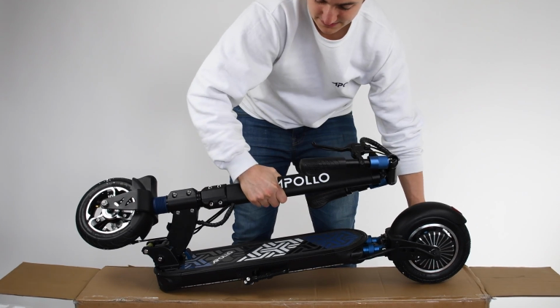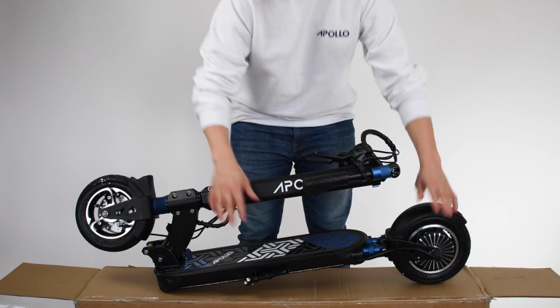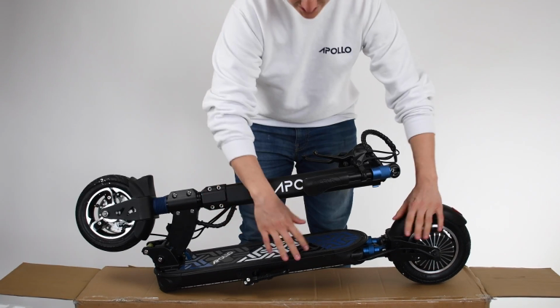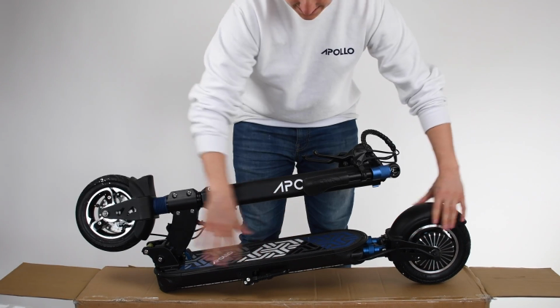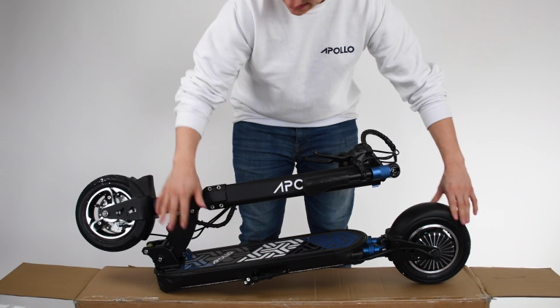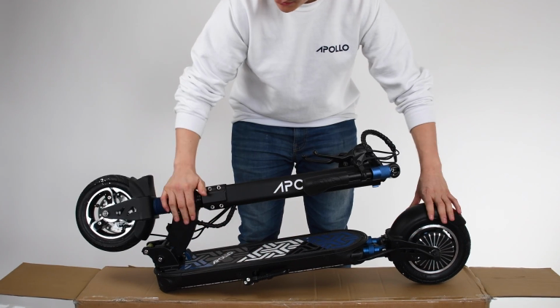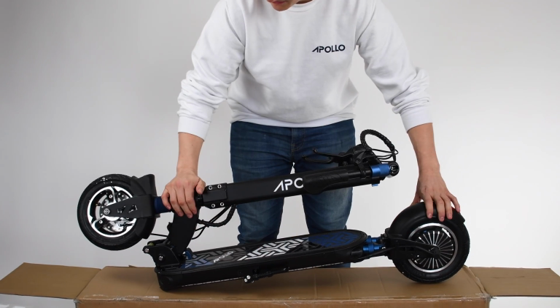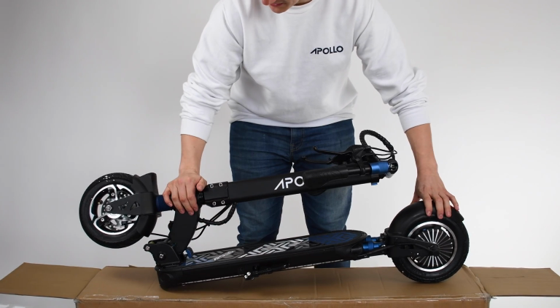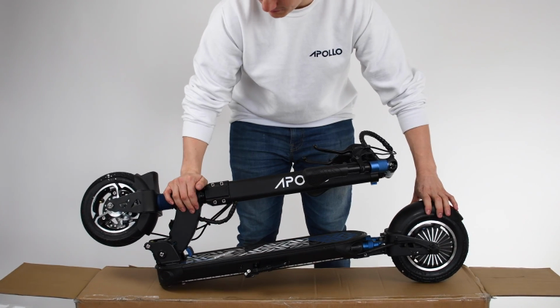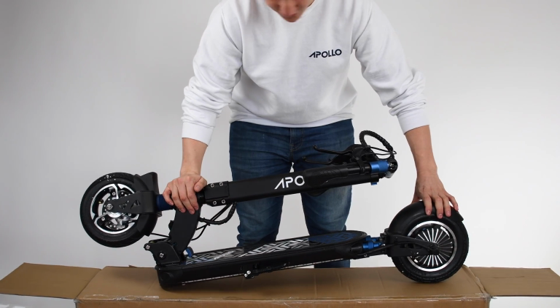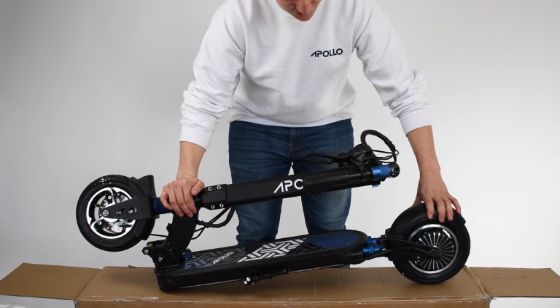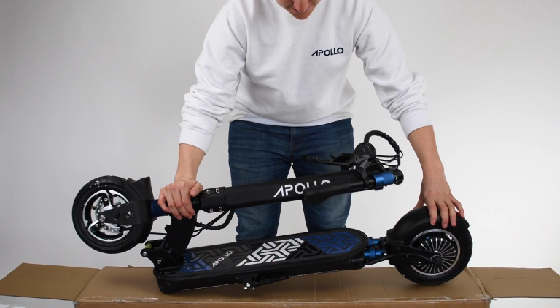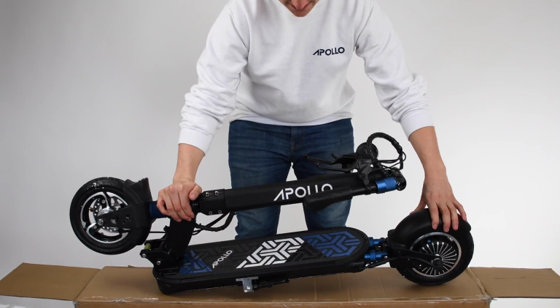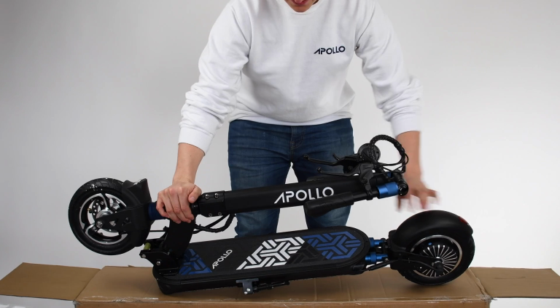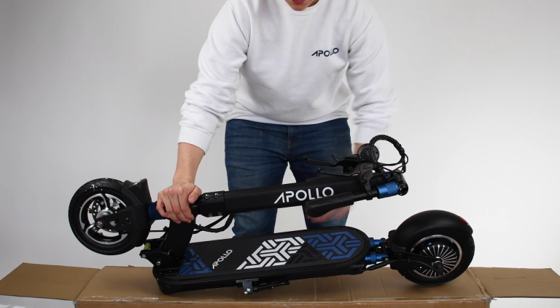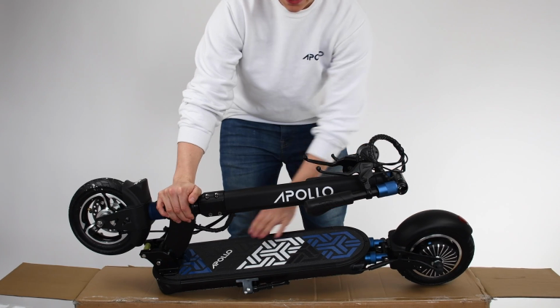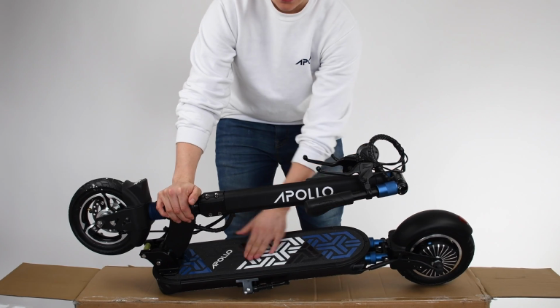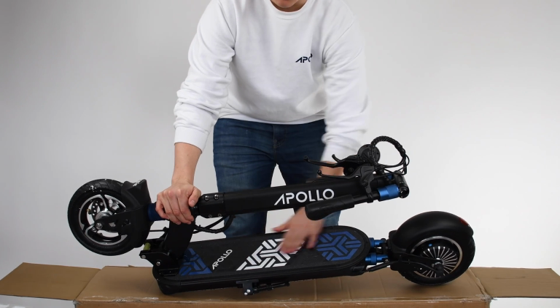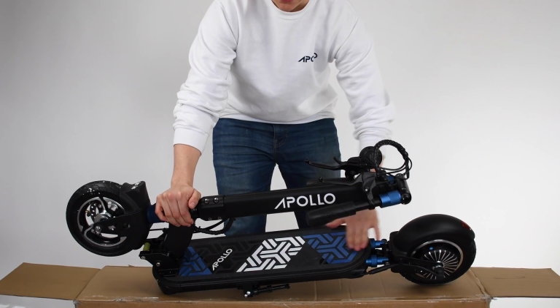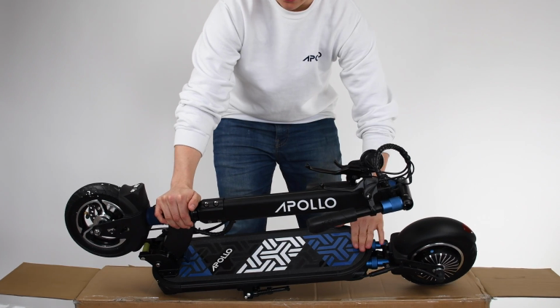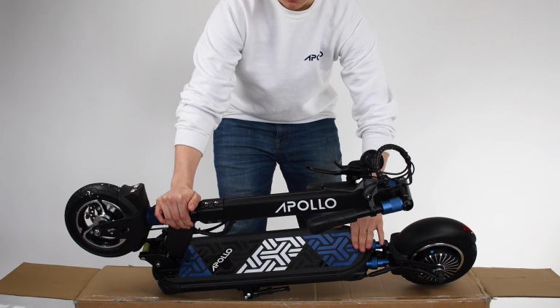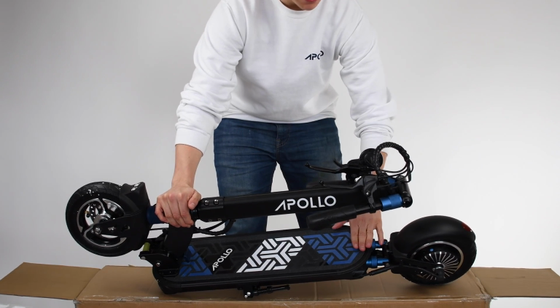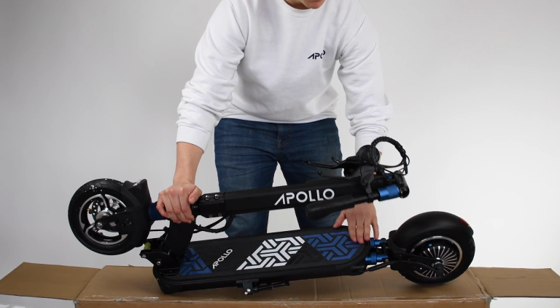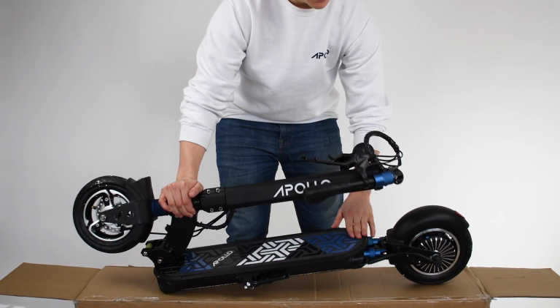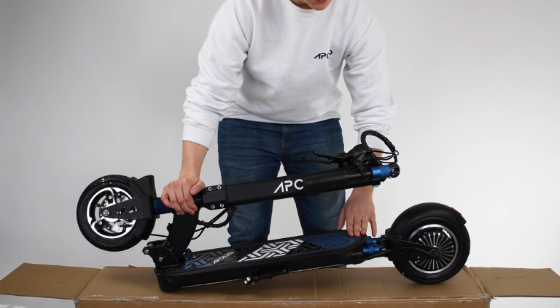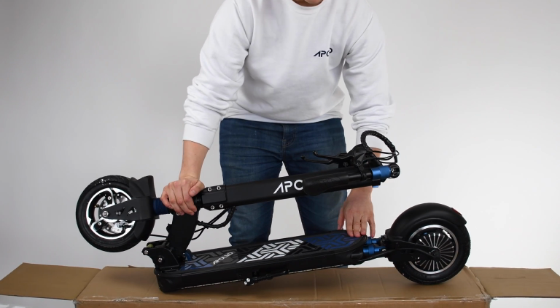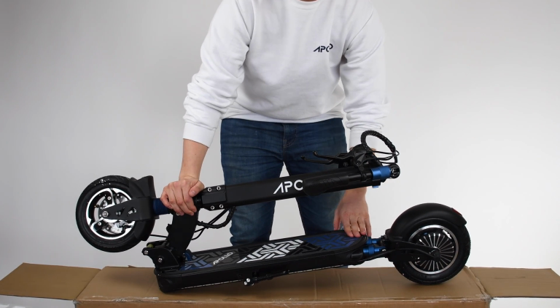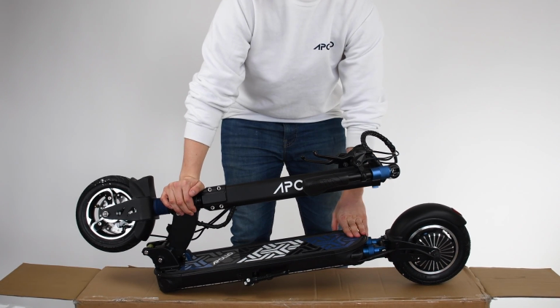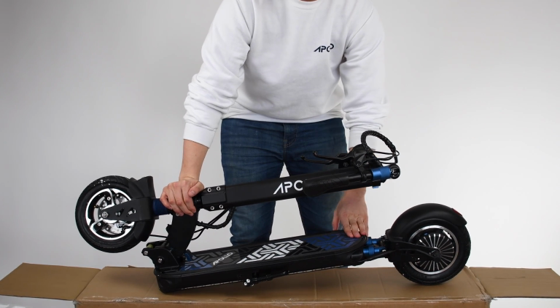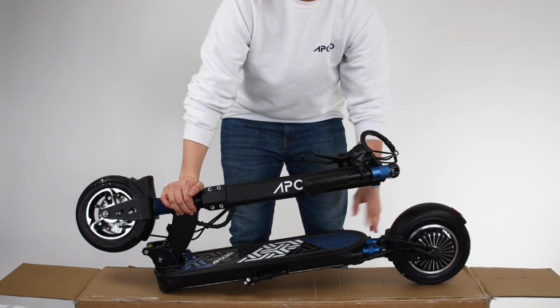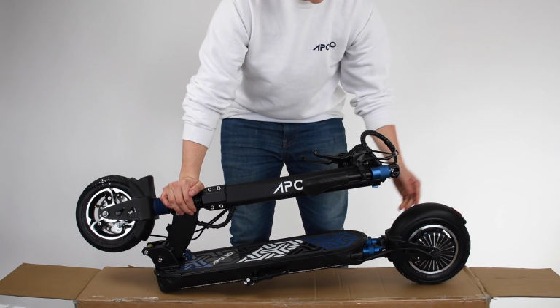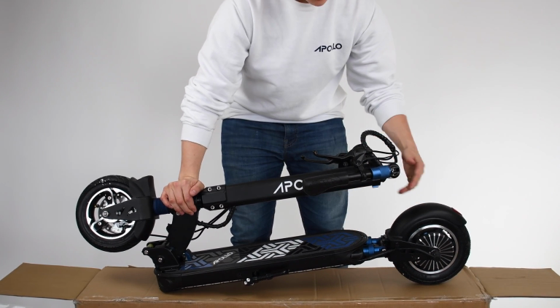It's an absolute beautiful scooter, with custom designed grip tape, all designed in Montreal, Canada.